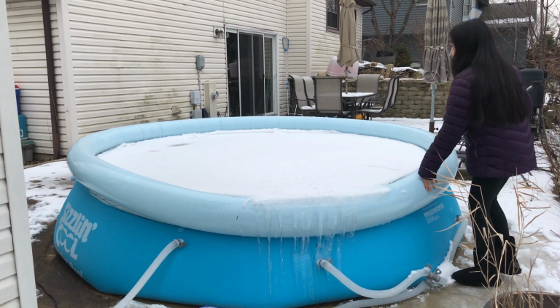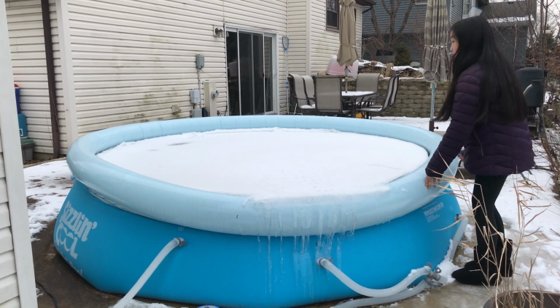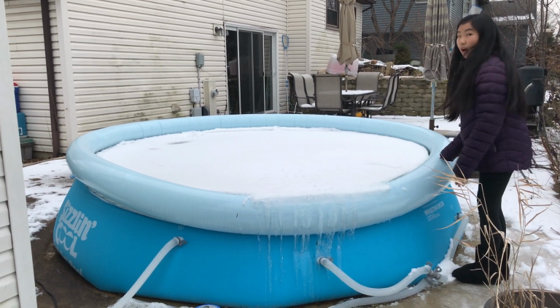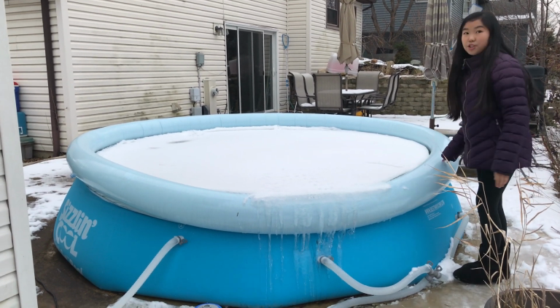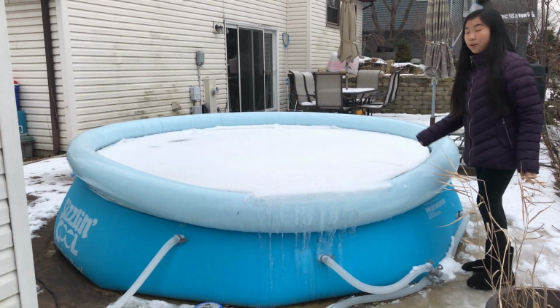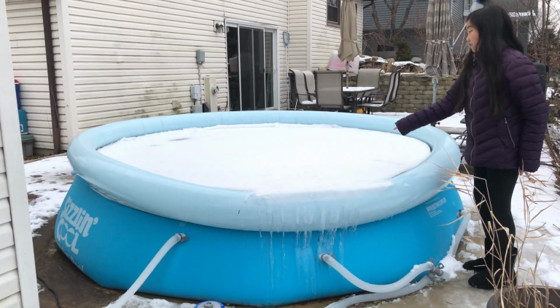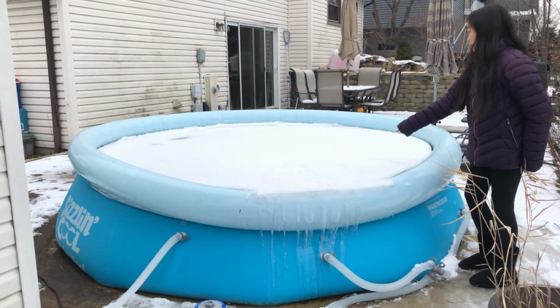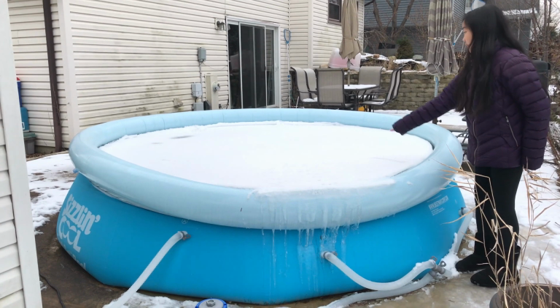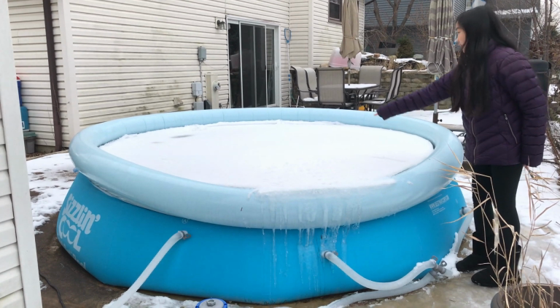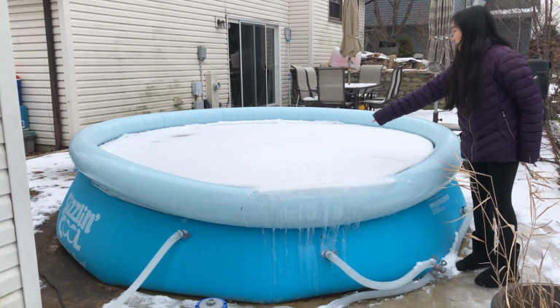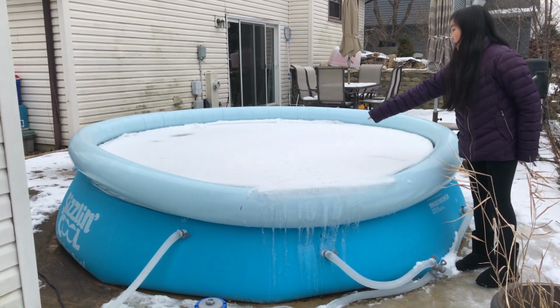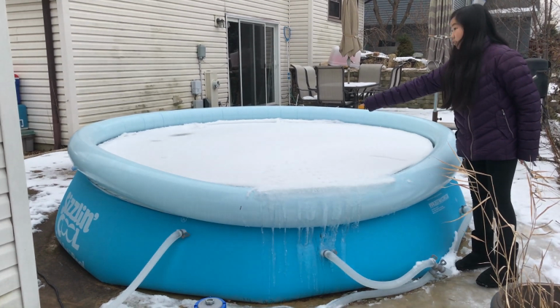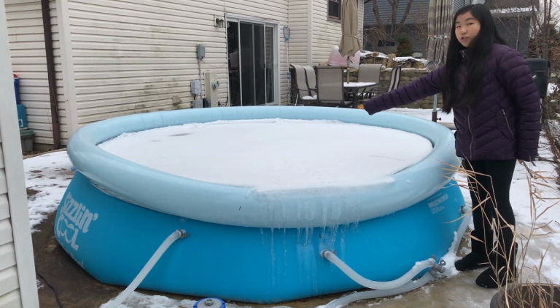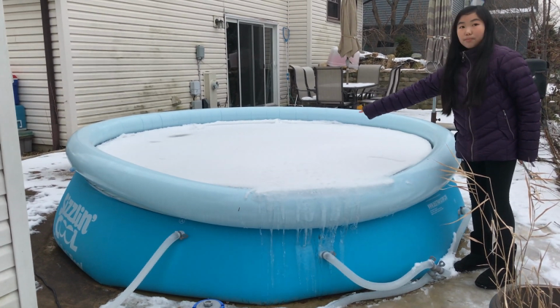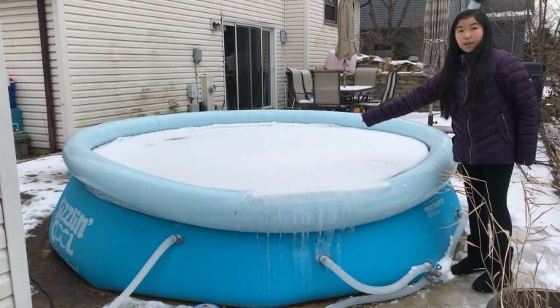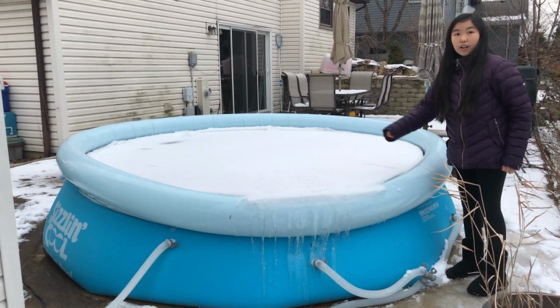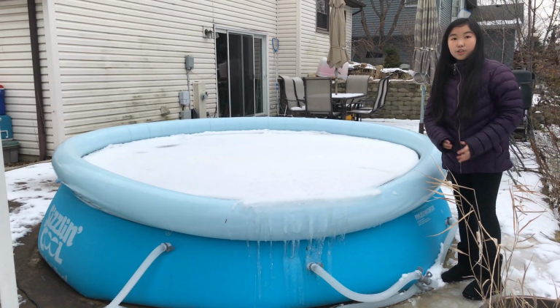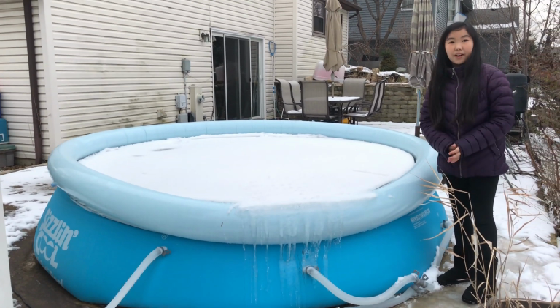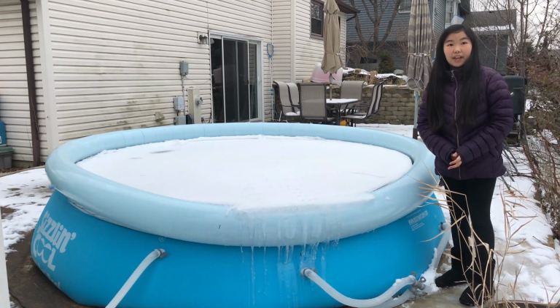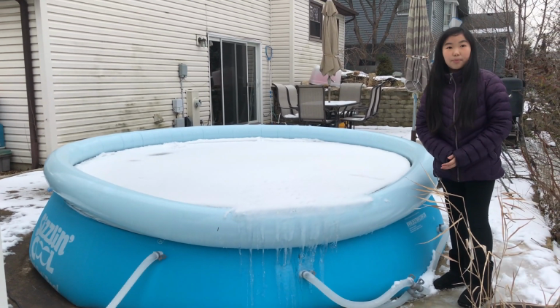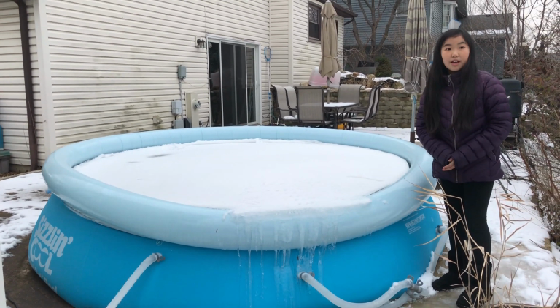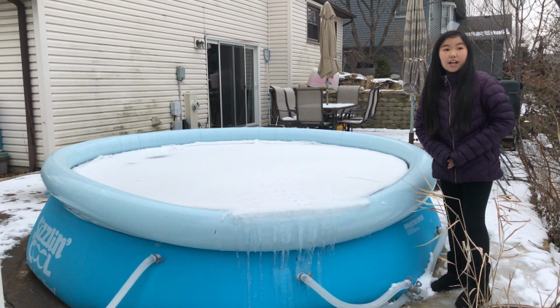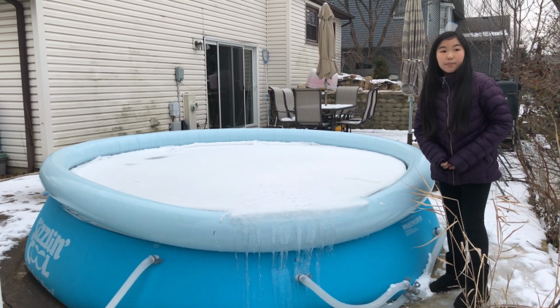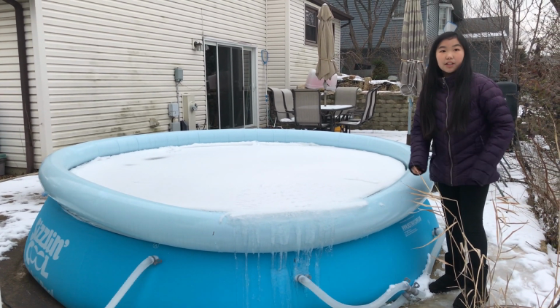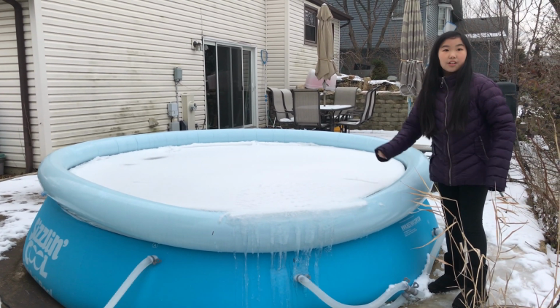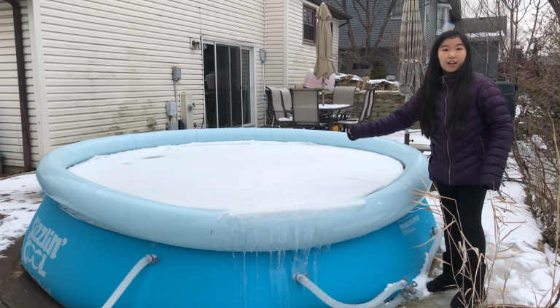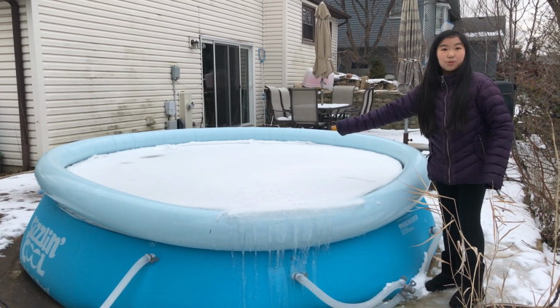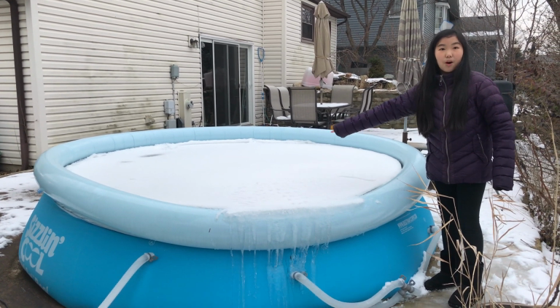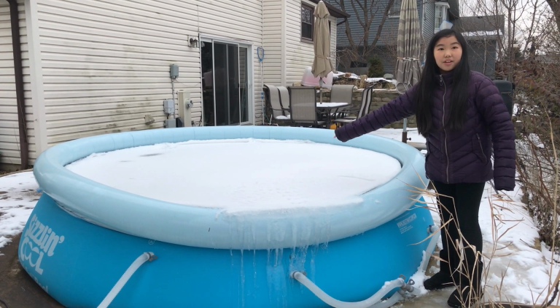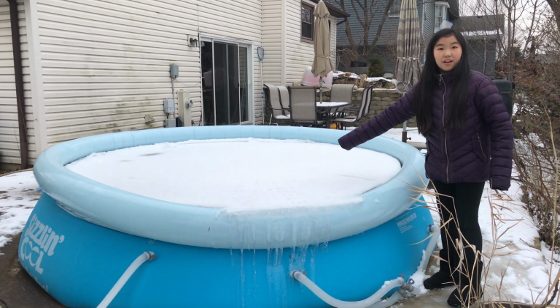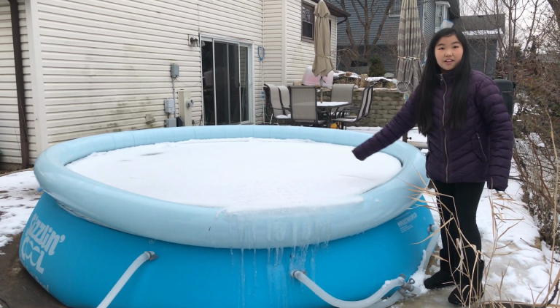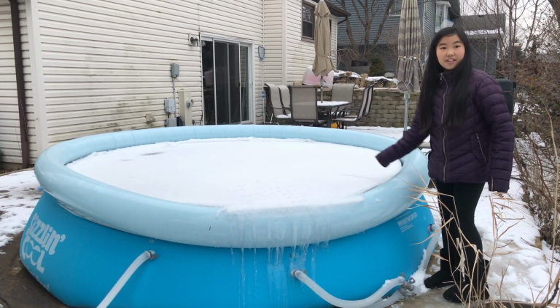I should put footprints like until the middle, until where I can't reach, to make it look like I was walking on it.